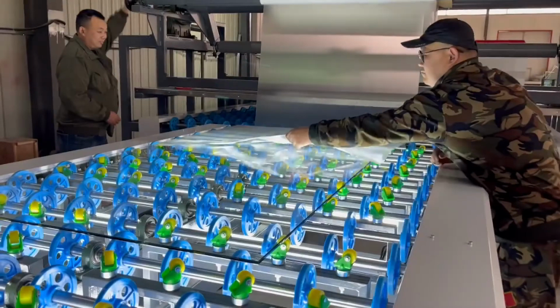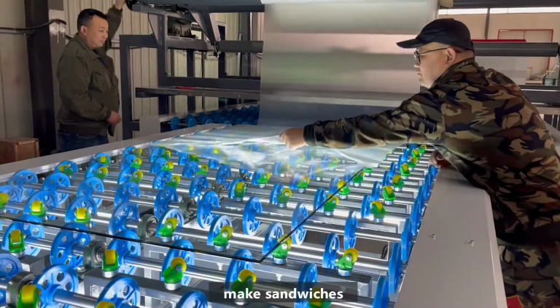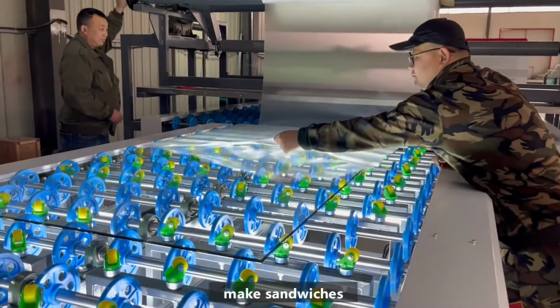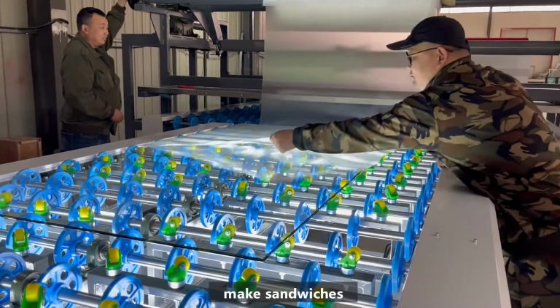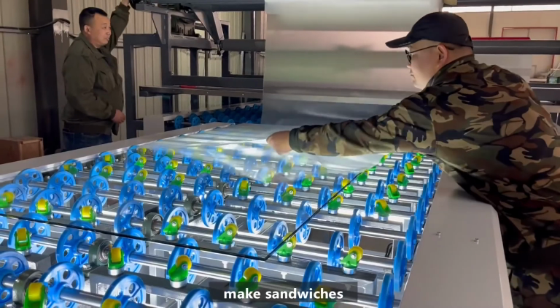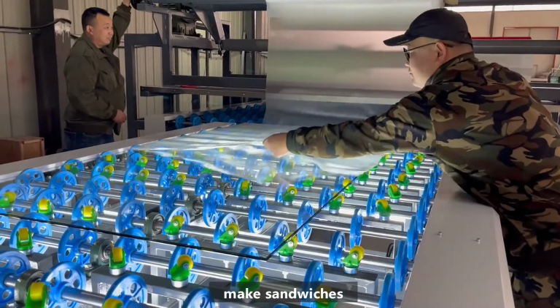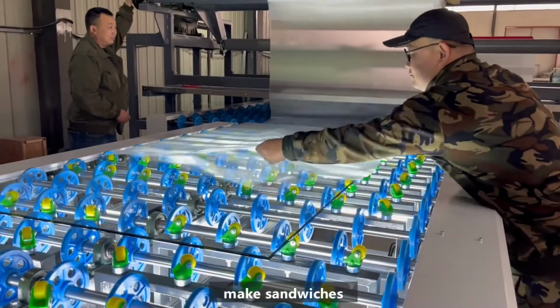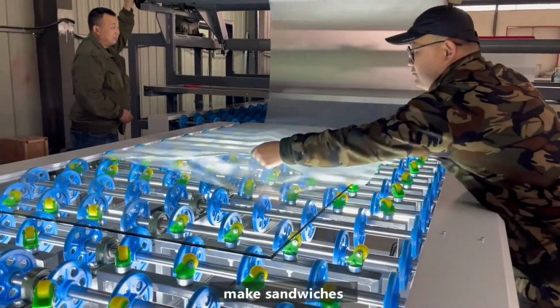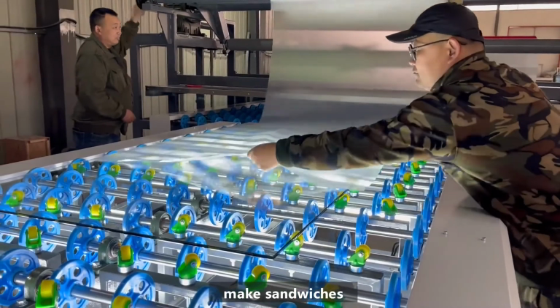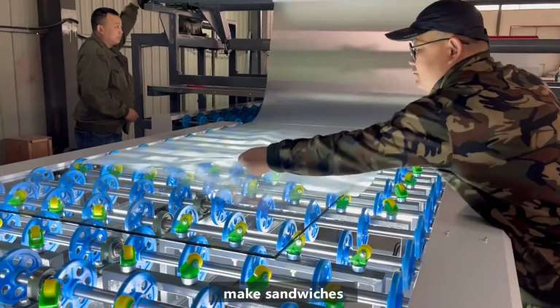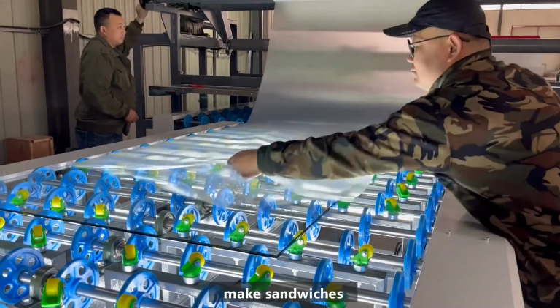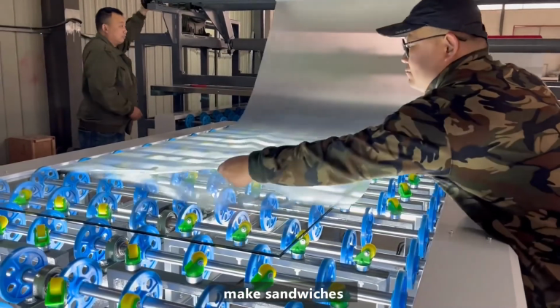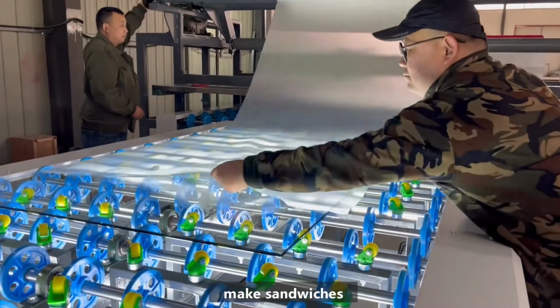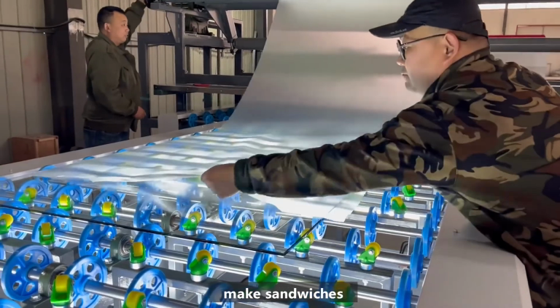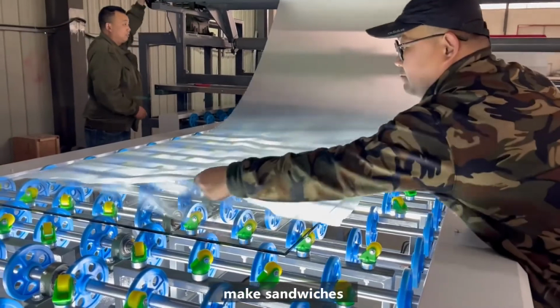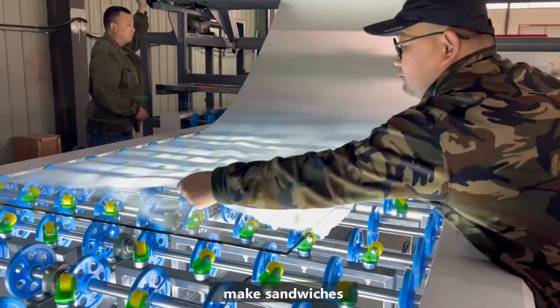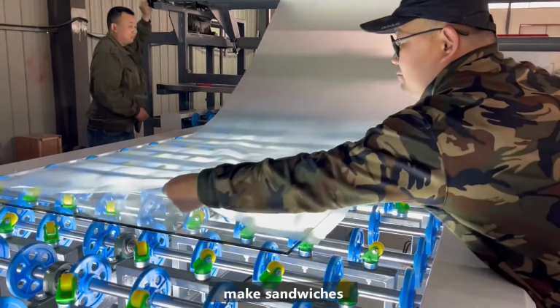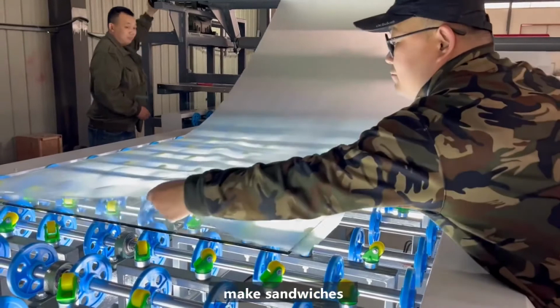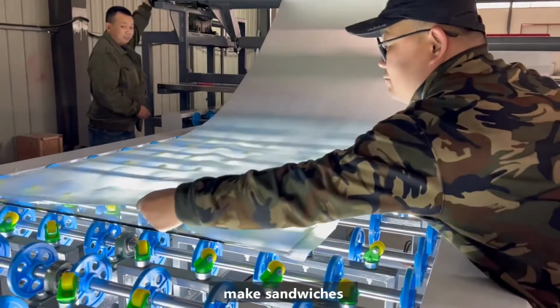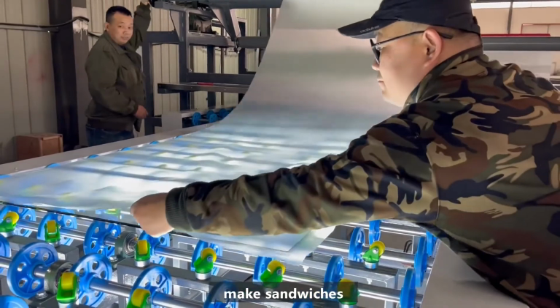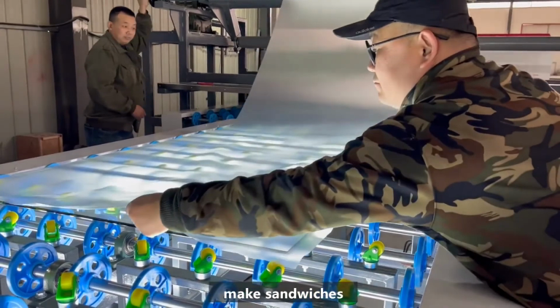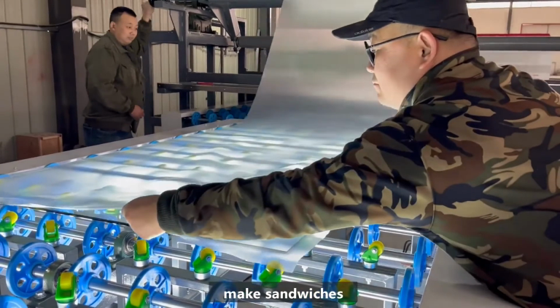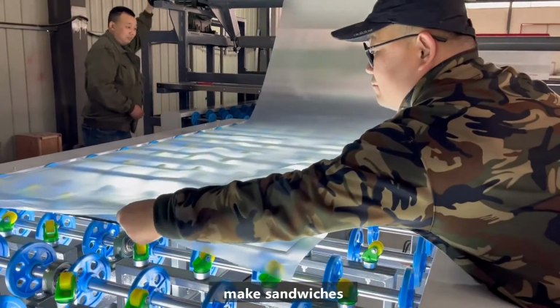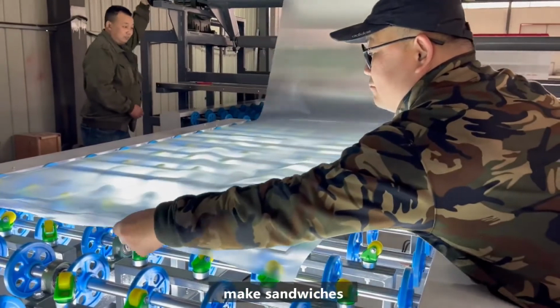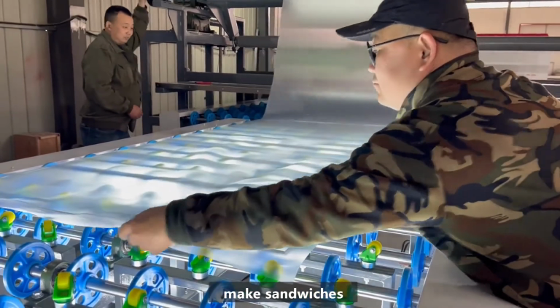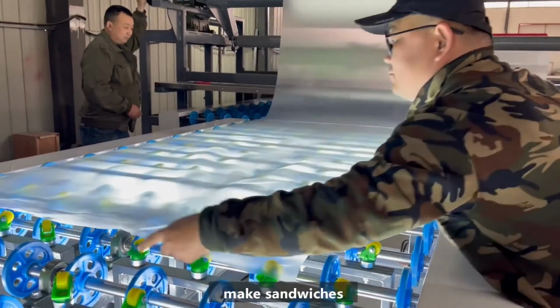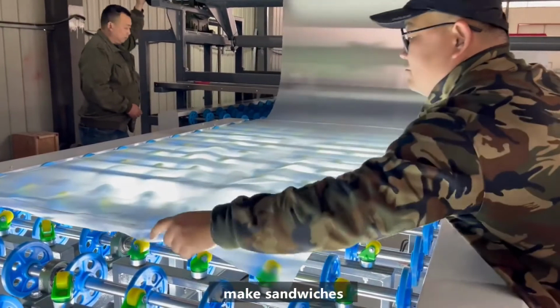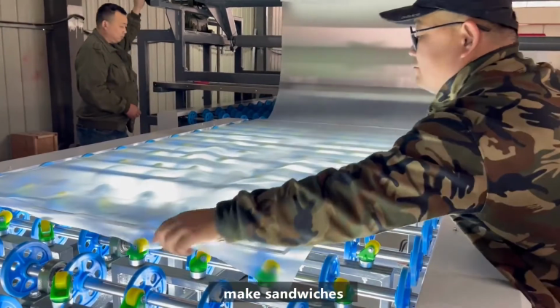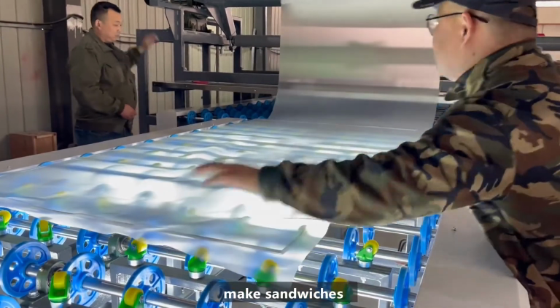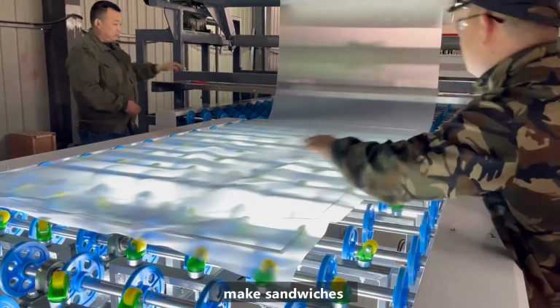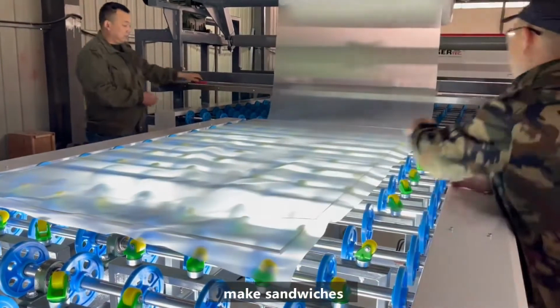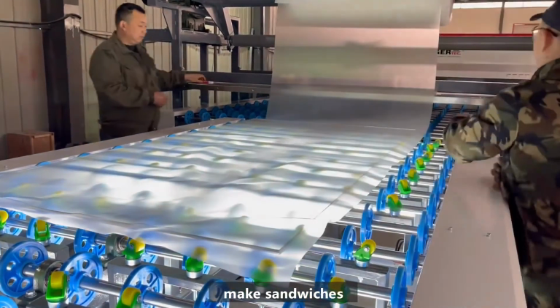Pave the PVB film and overlay the second piece of glass on top. This step is commonly known as making the sandwich.